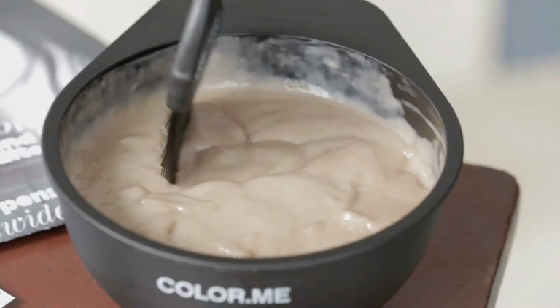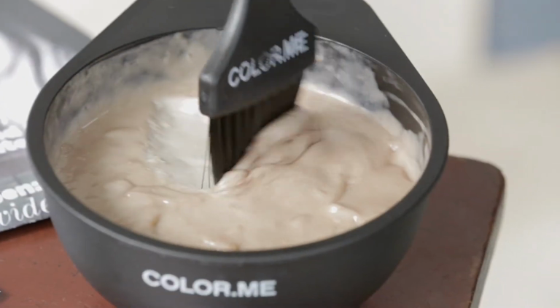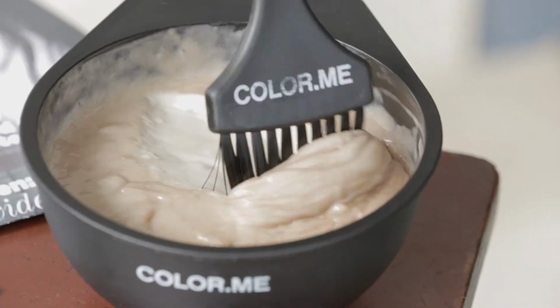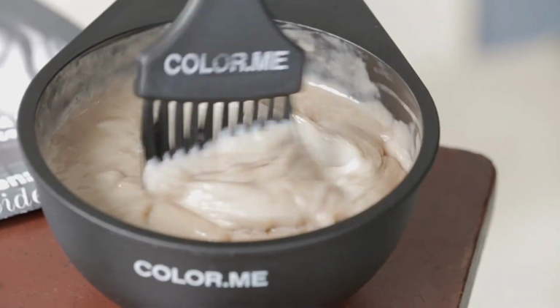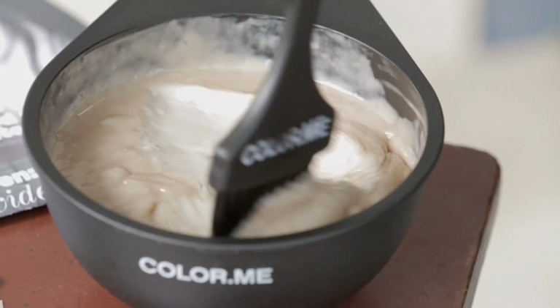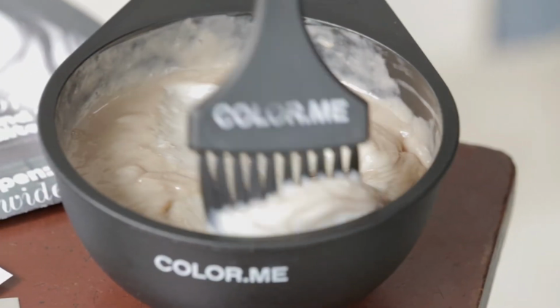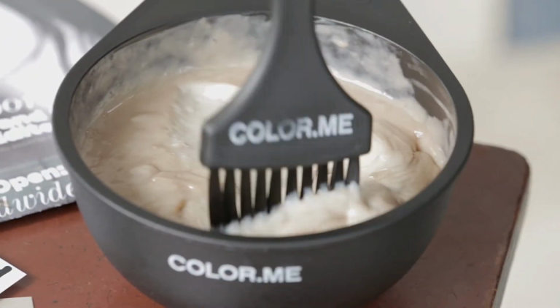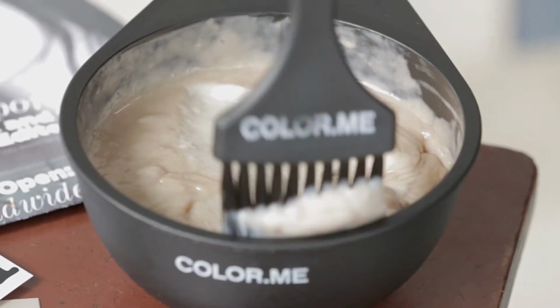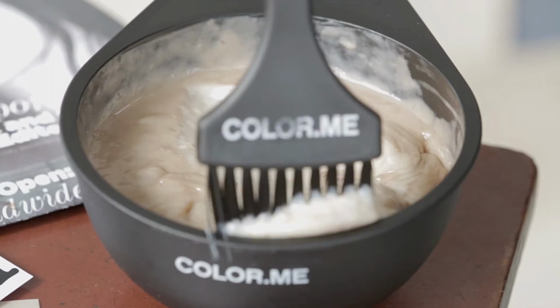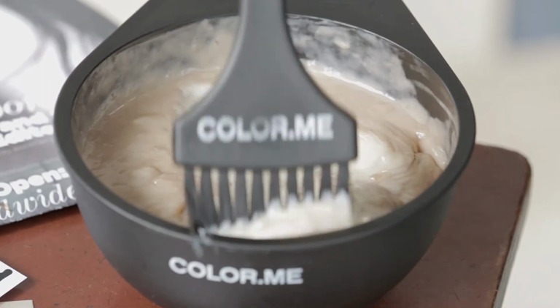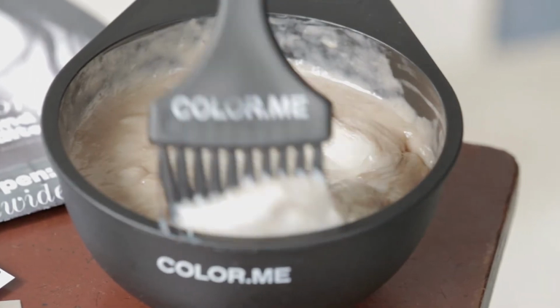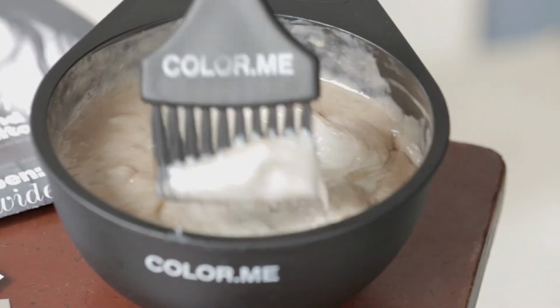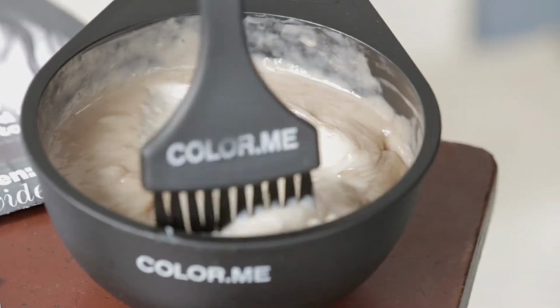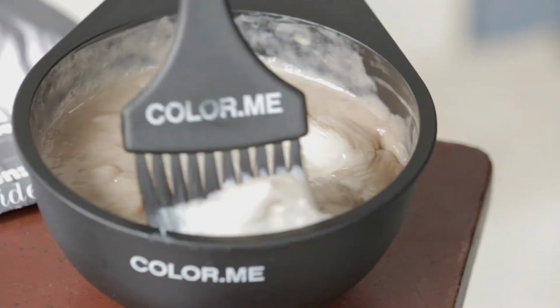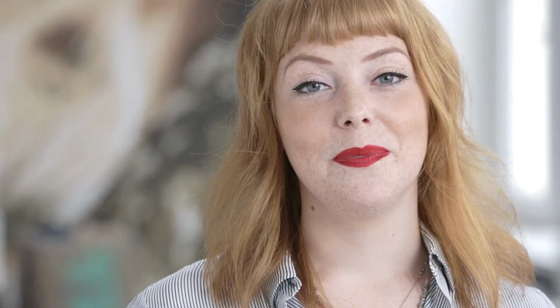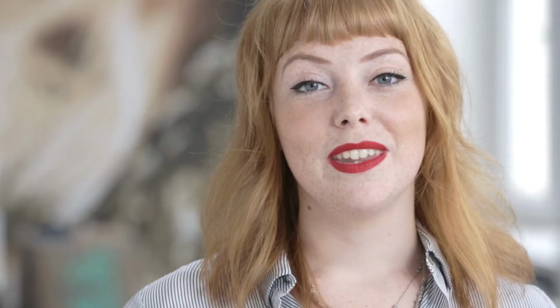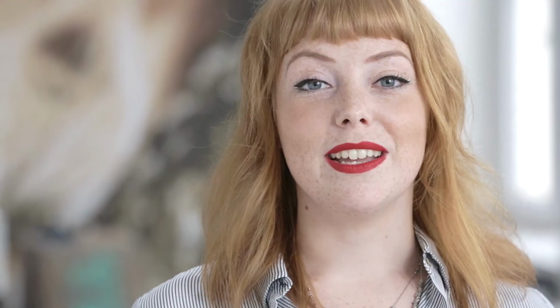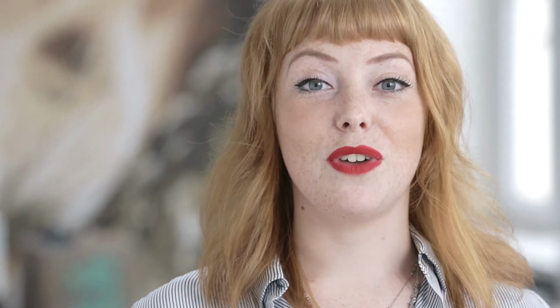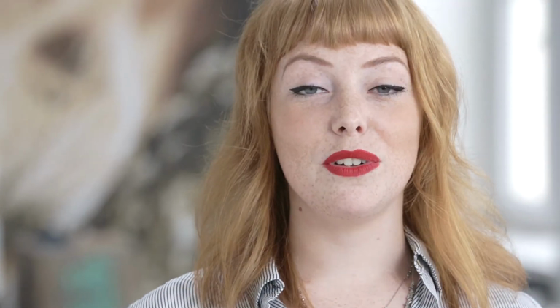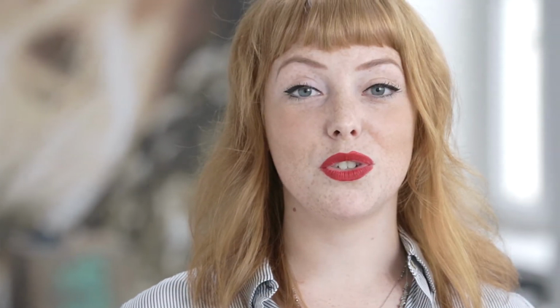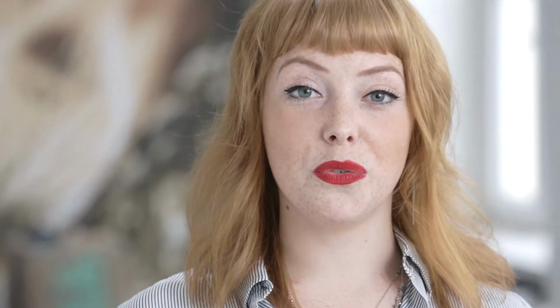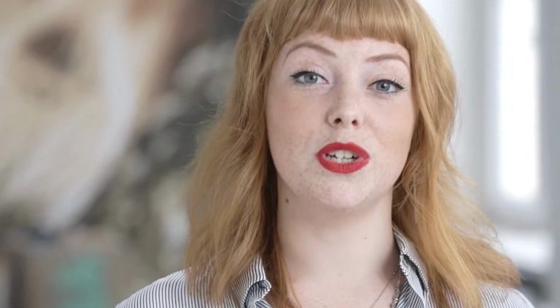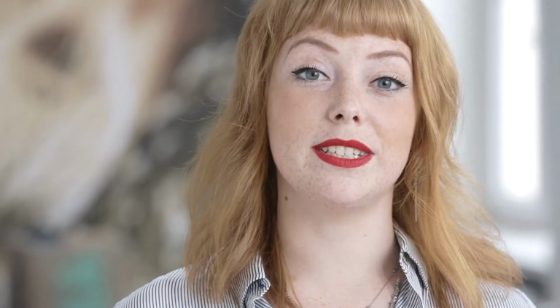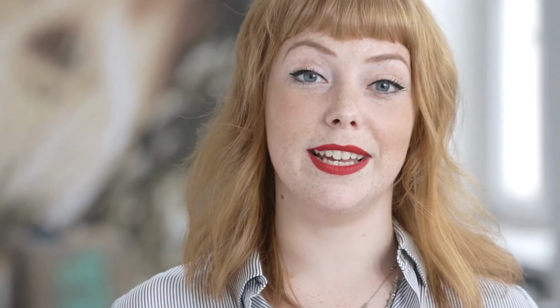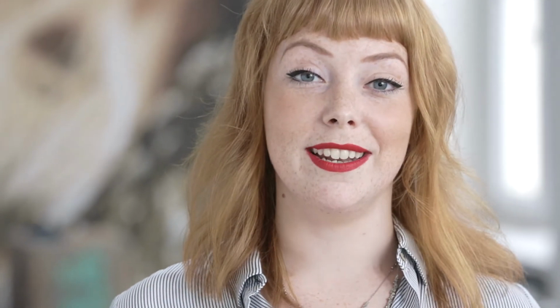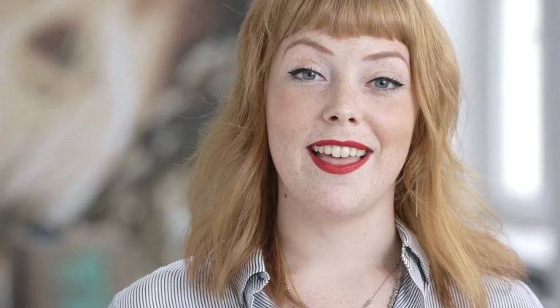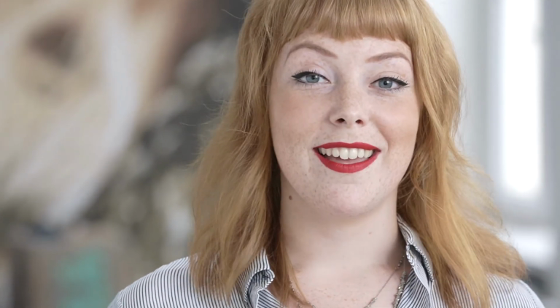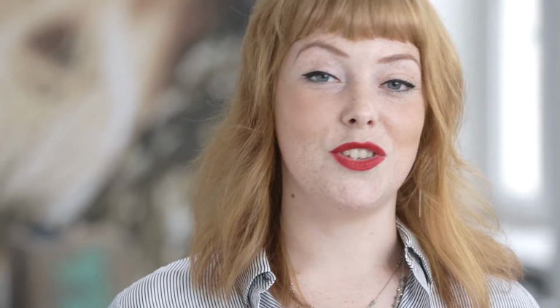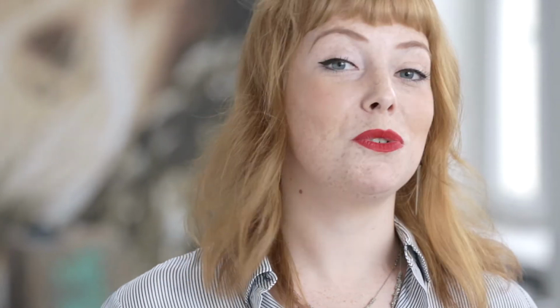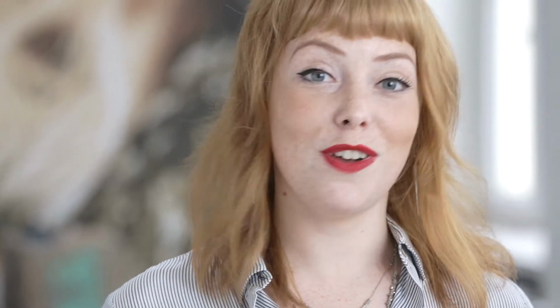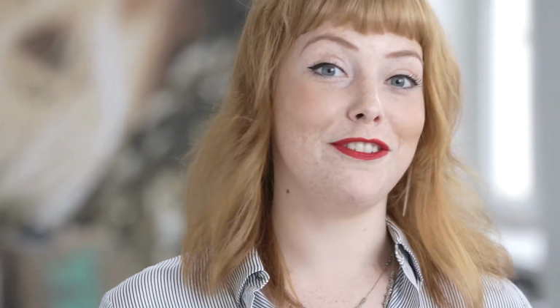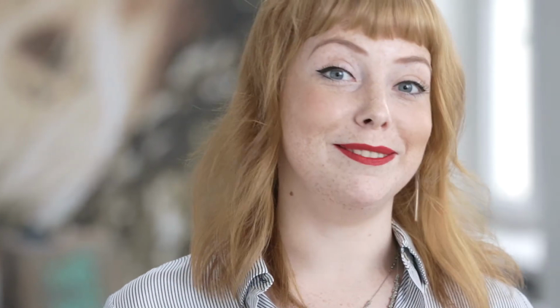The consistency of the product is like a whipped cream. It's very soft on the skin and it's almost fluffy.